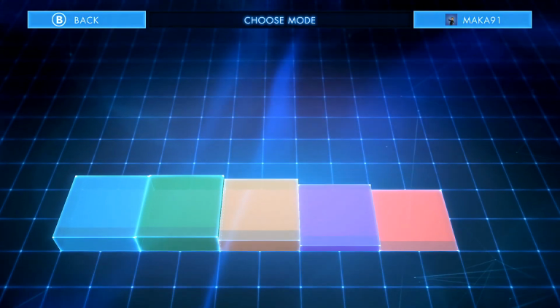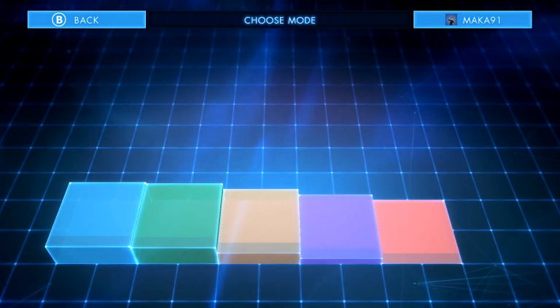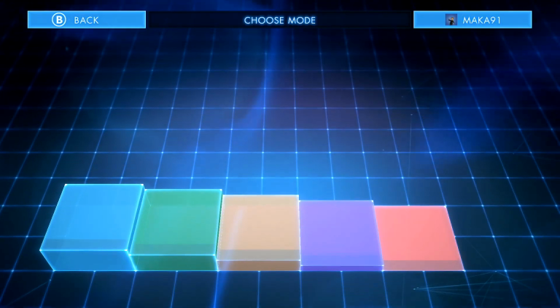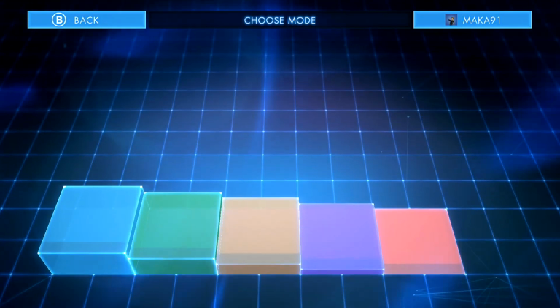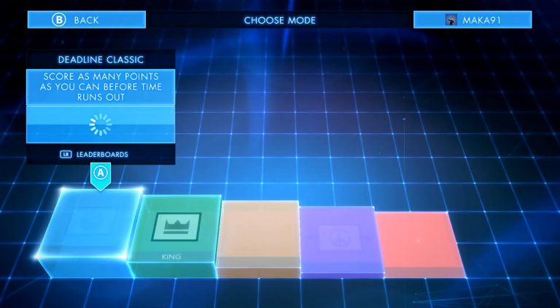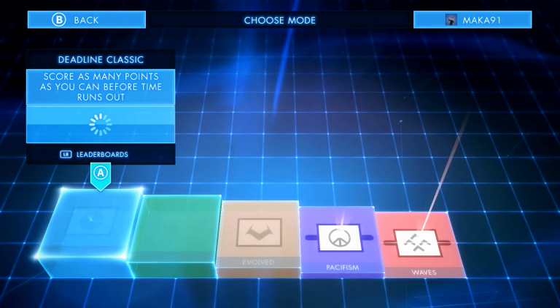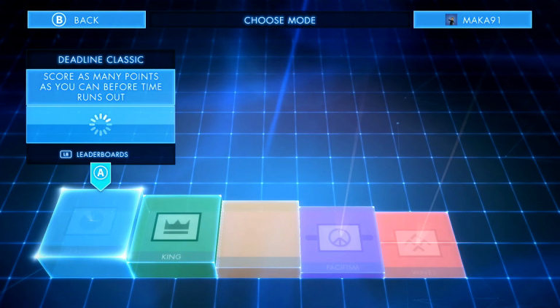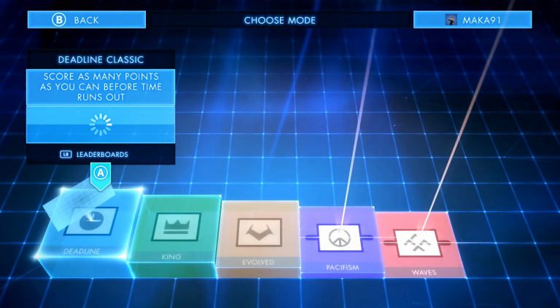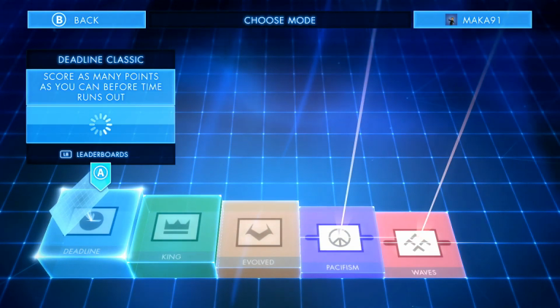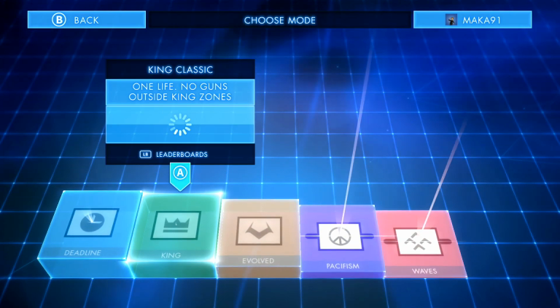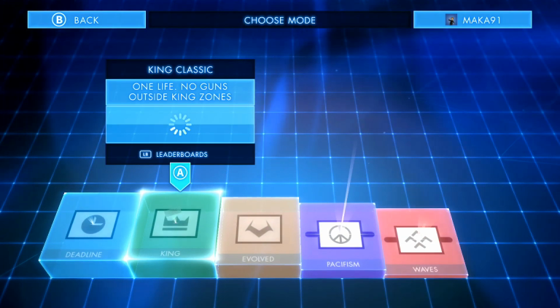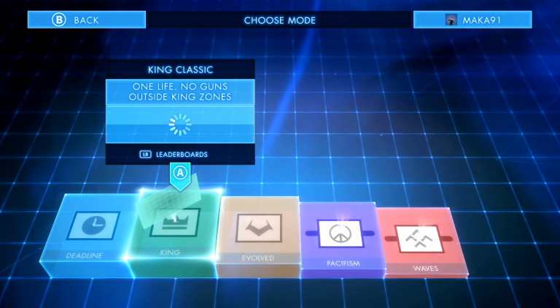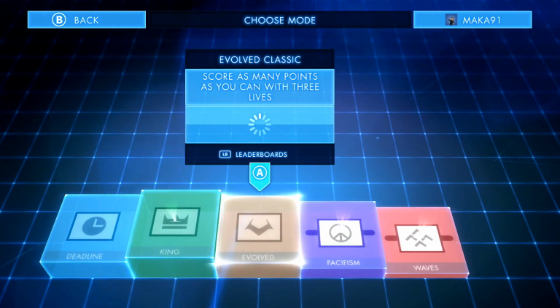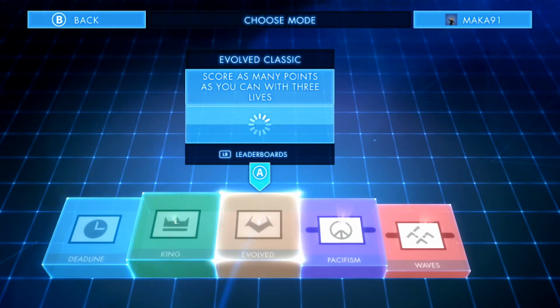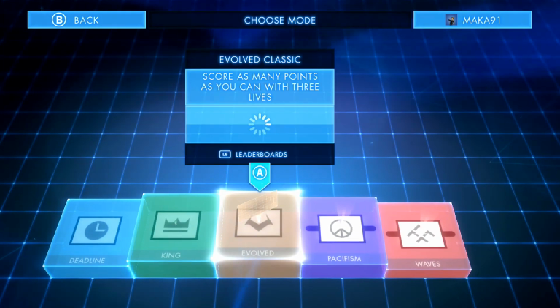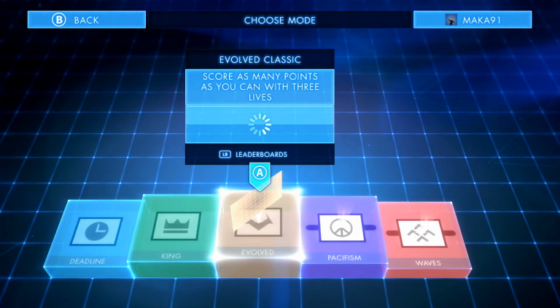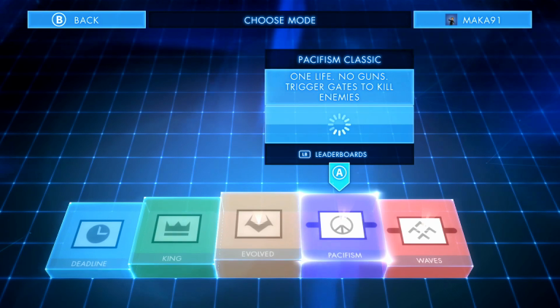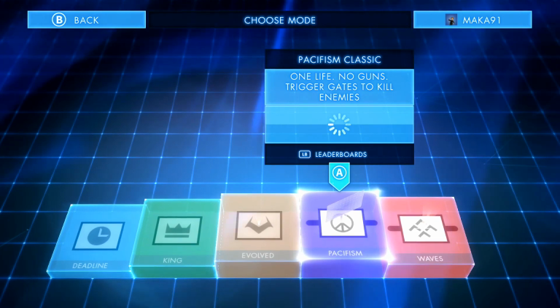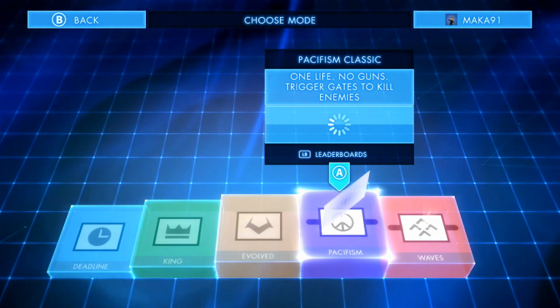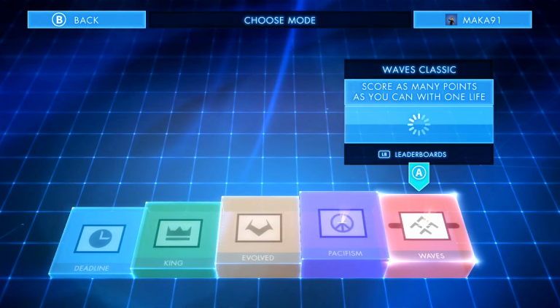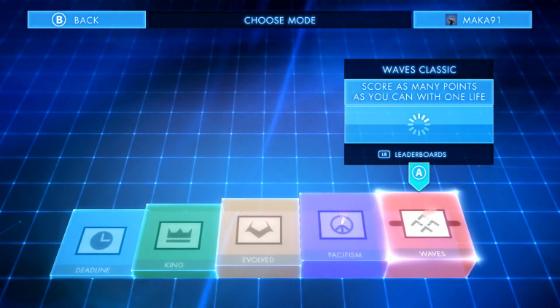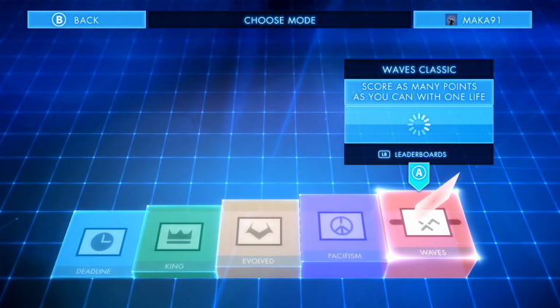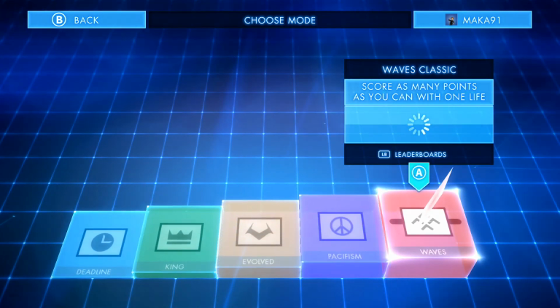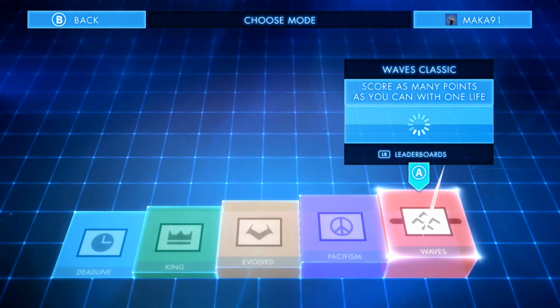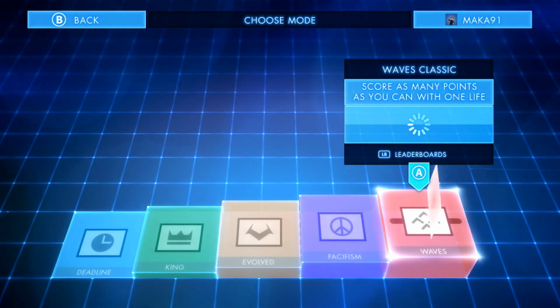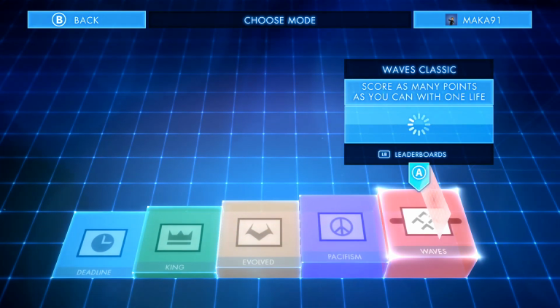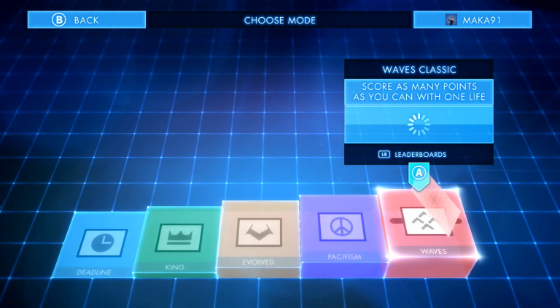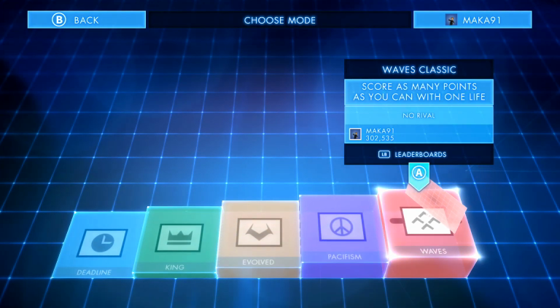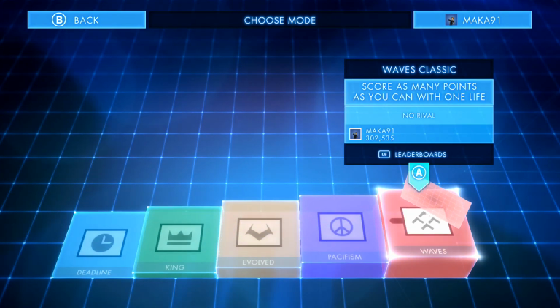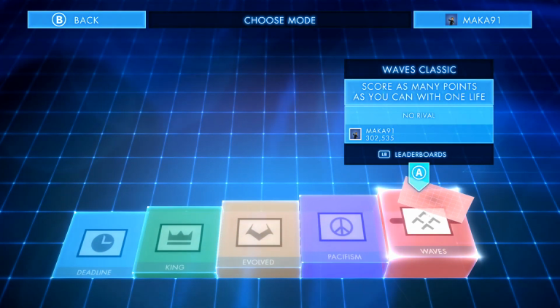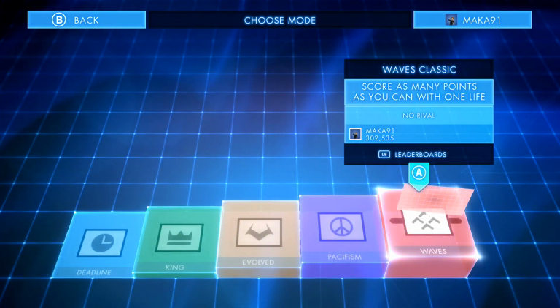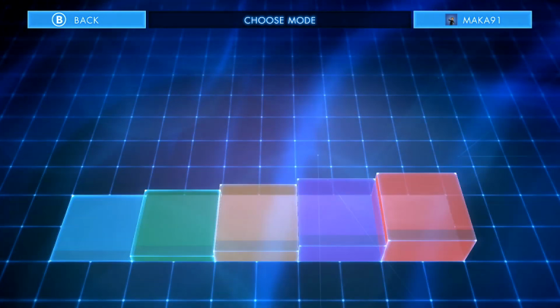To access this game mode, go to Classic mode and choose the one on the very right-hand side — the red one, Waves Classic.